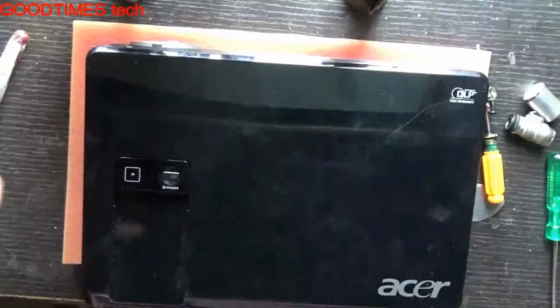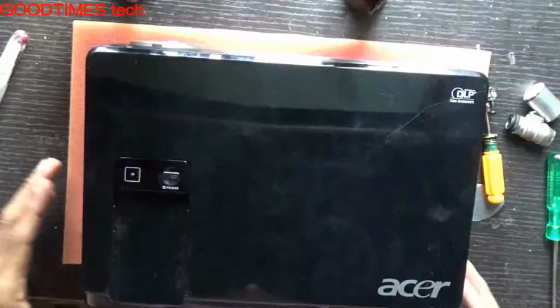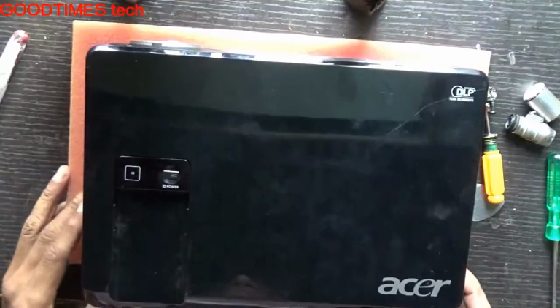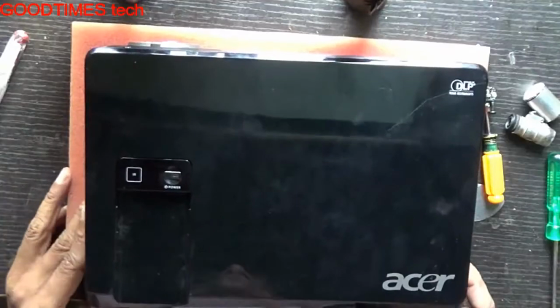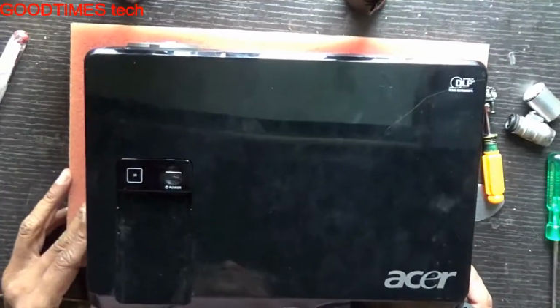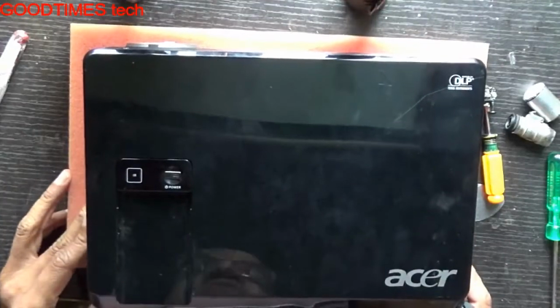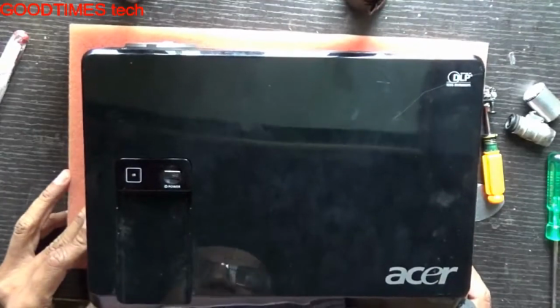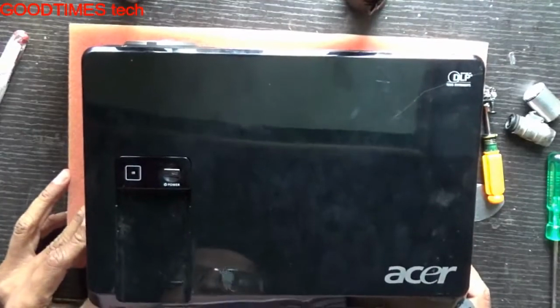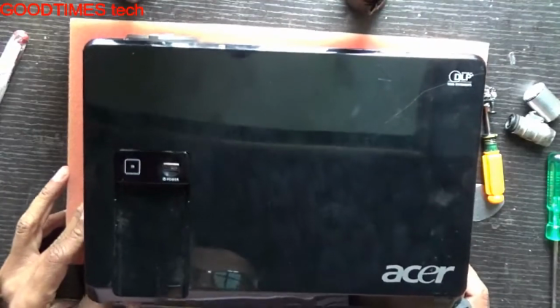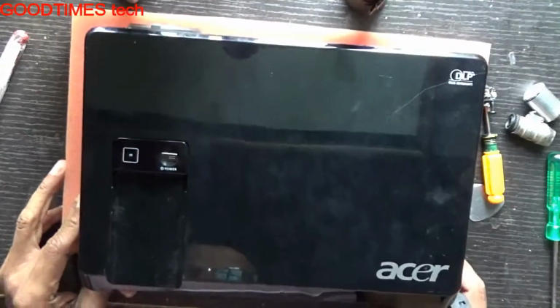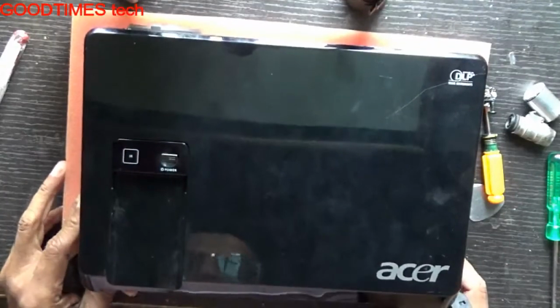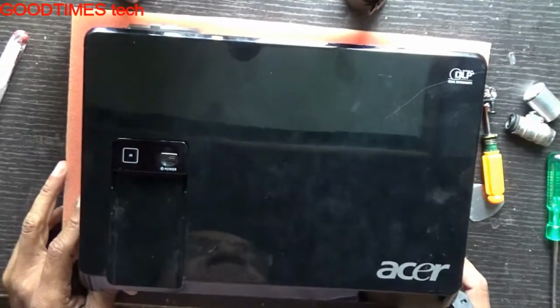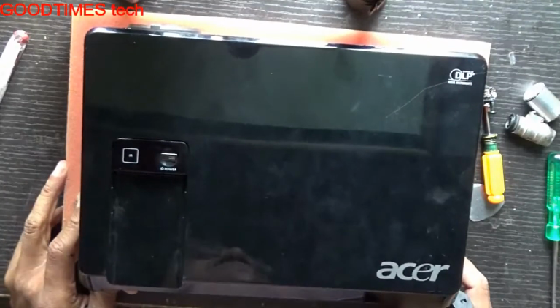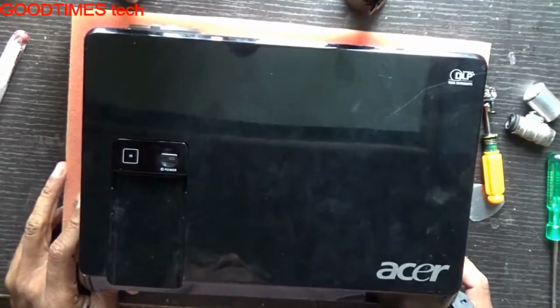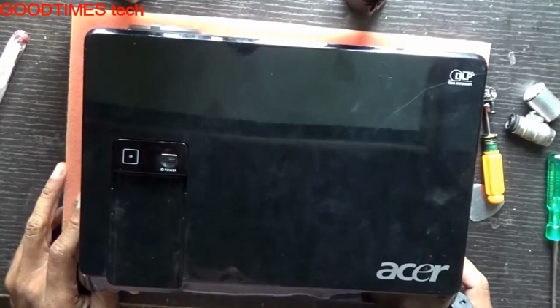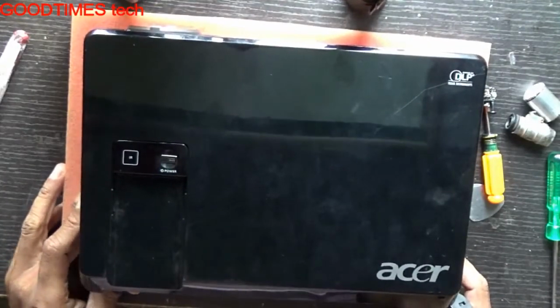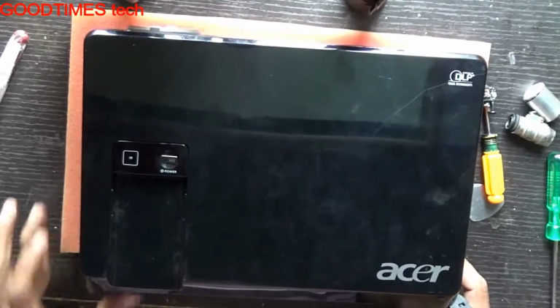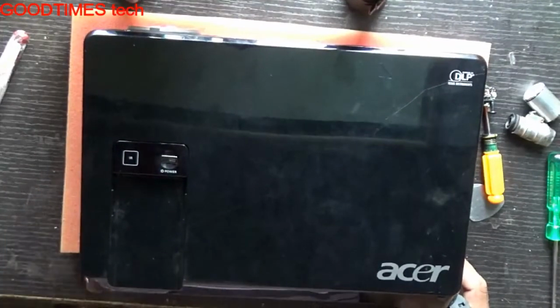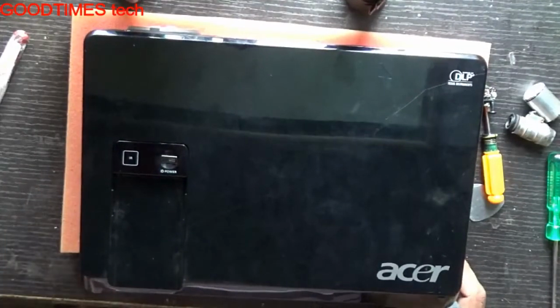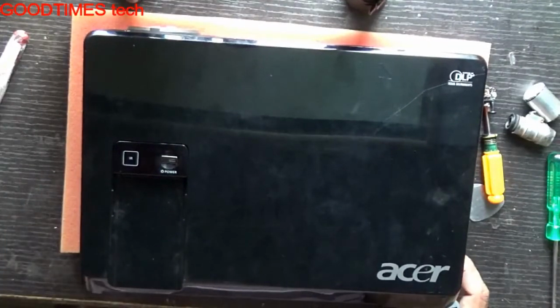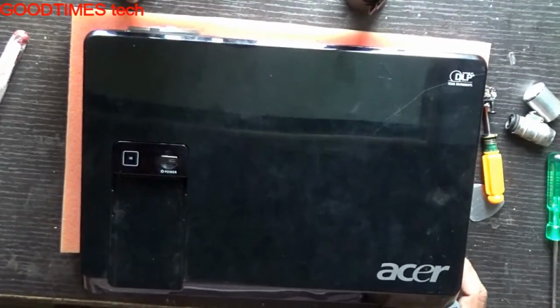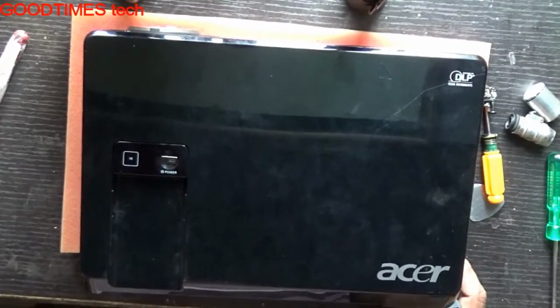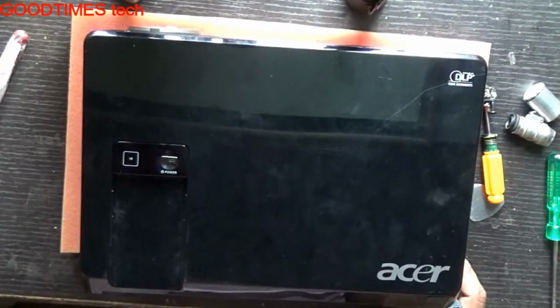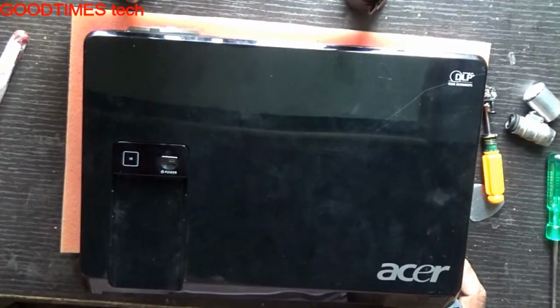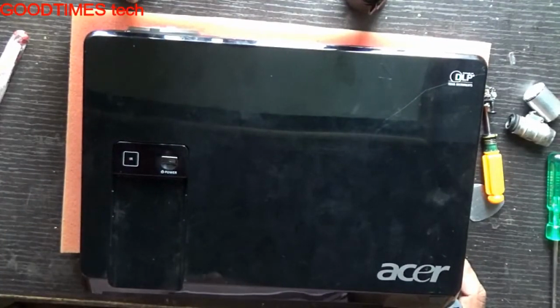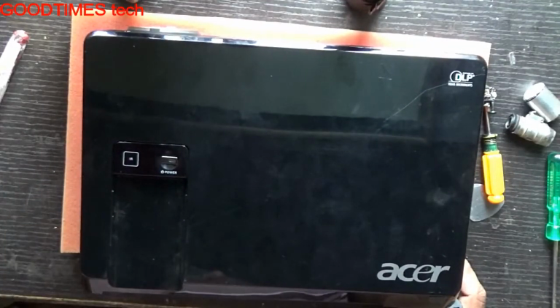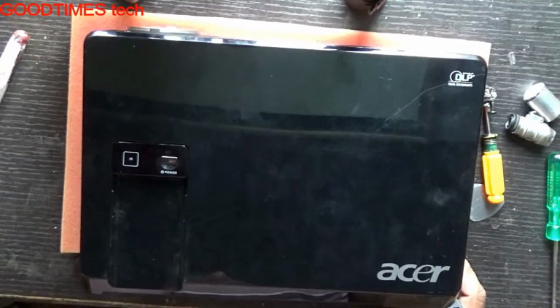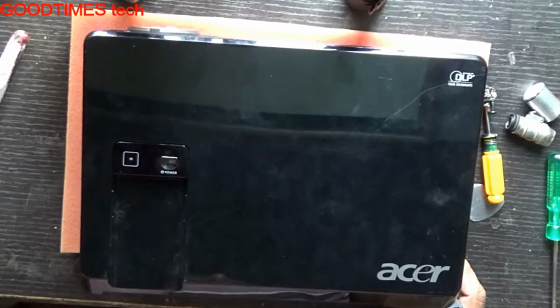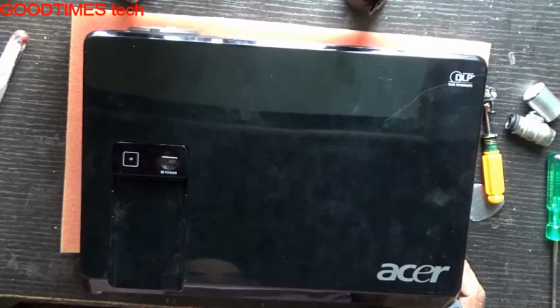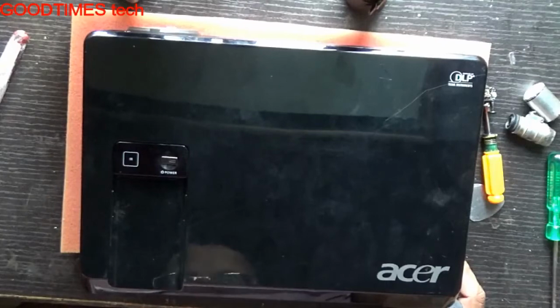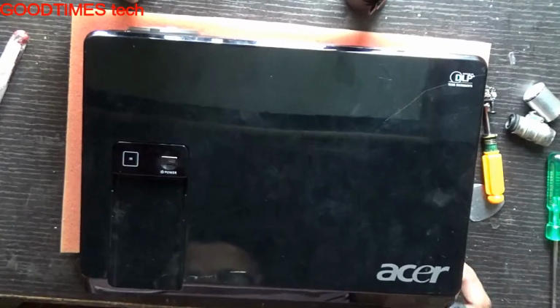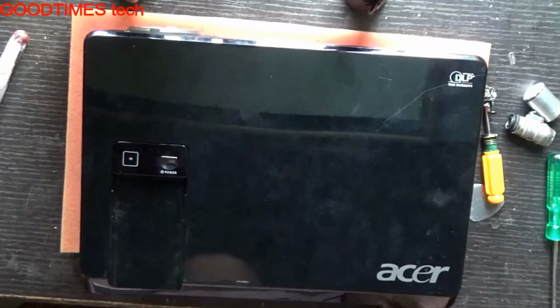Hello everyone, today I will show you what happens if we do not close the projector lamp door properly.